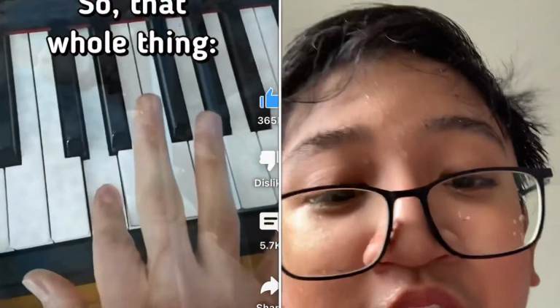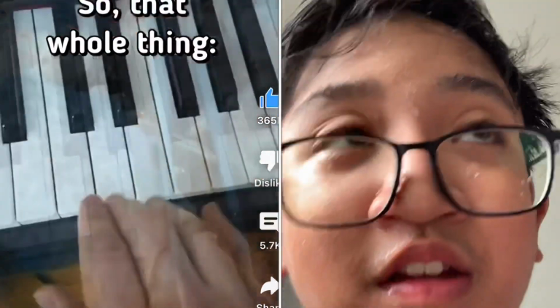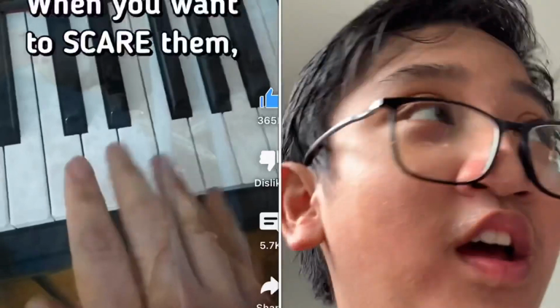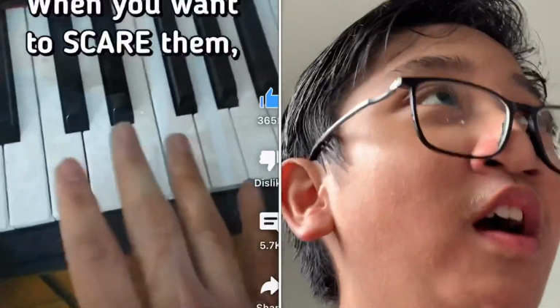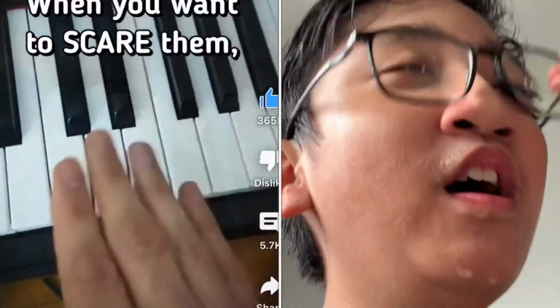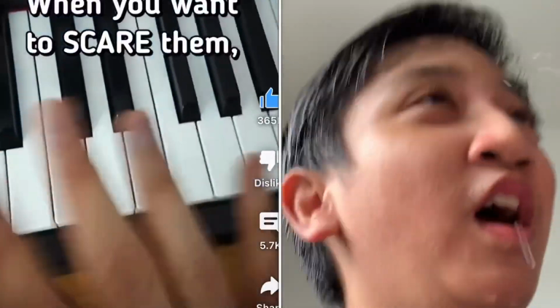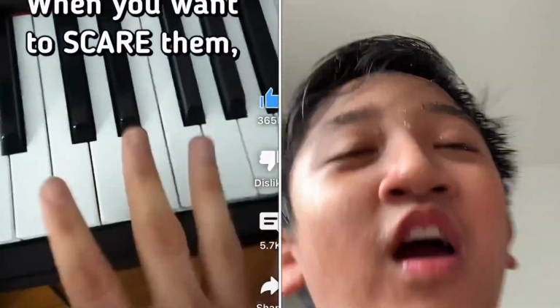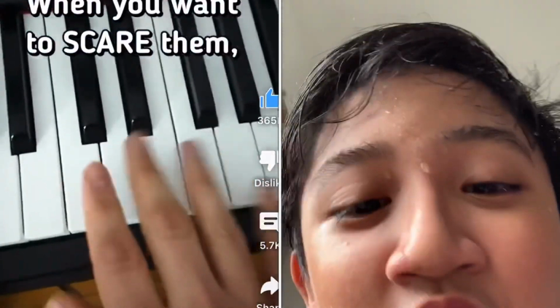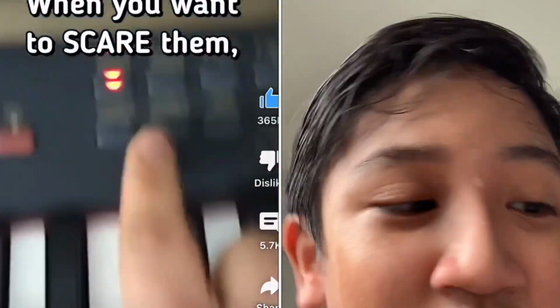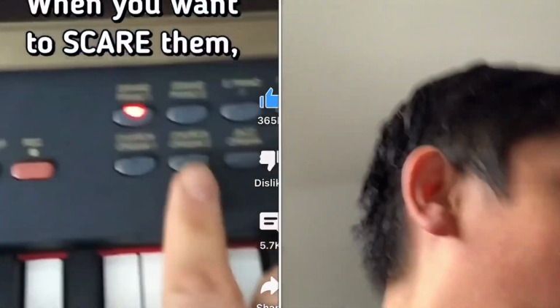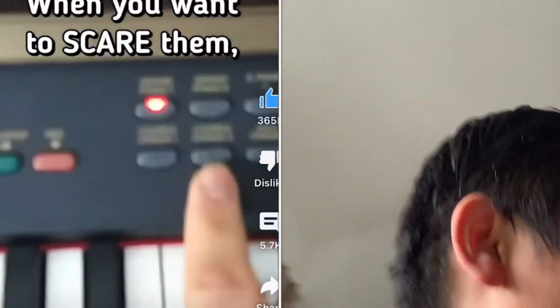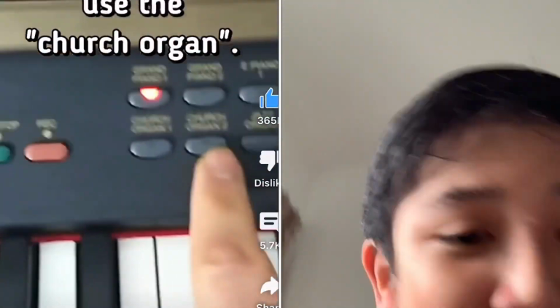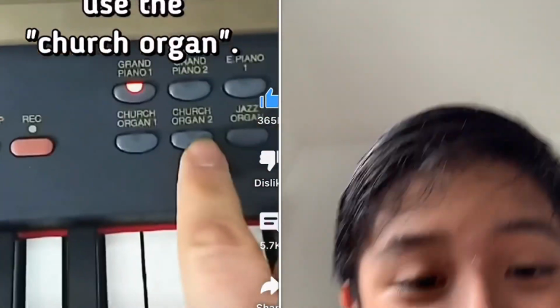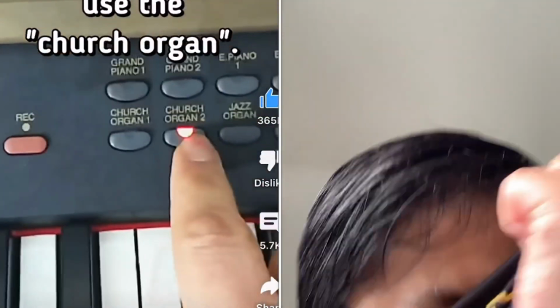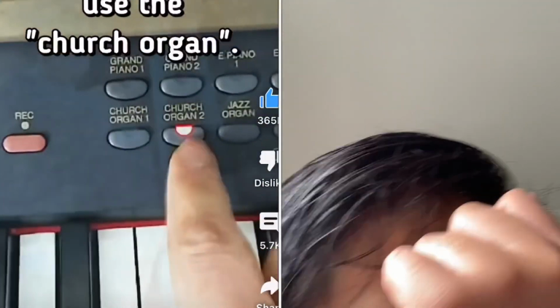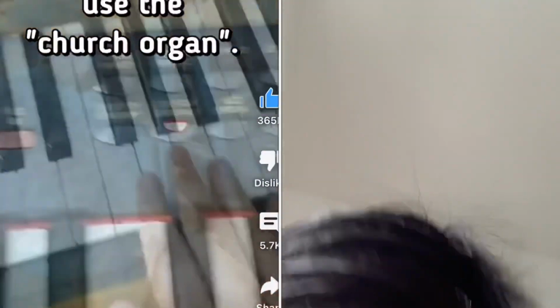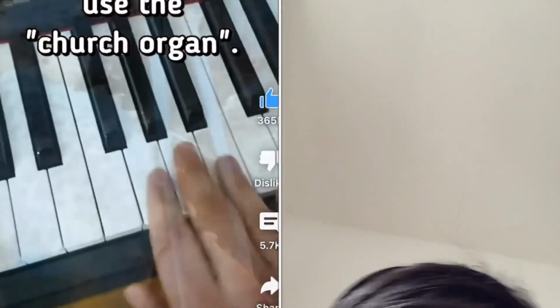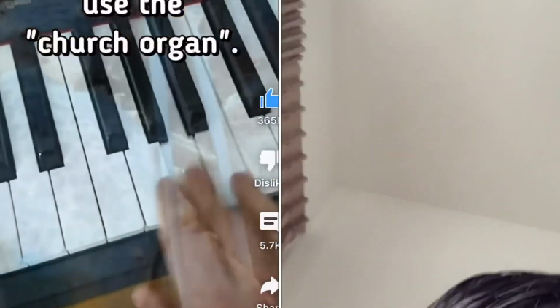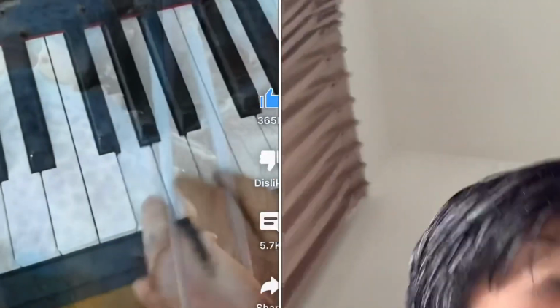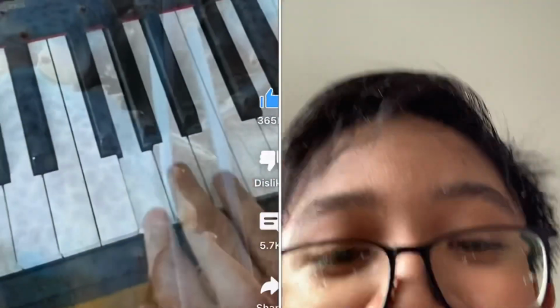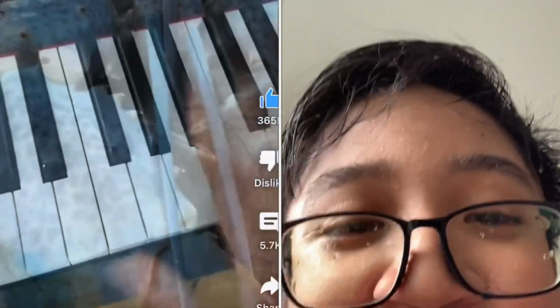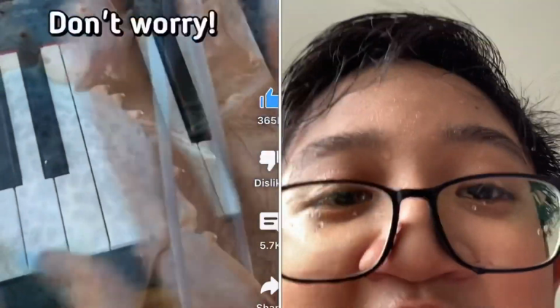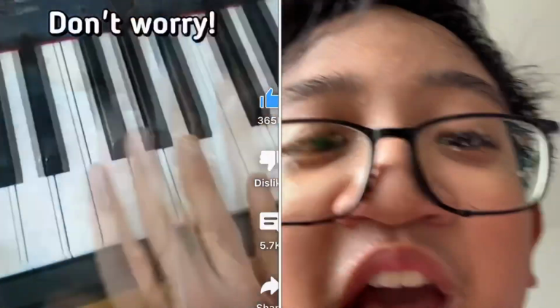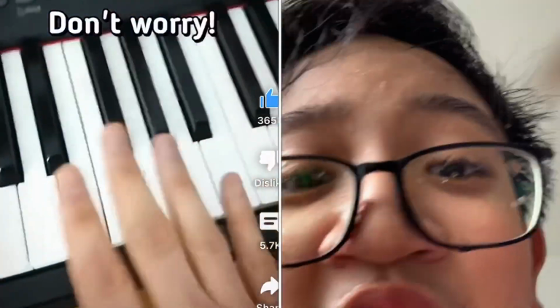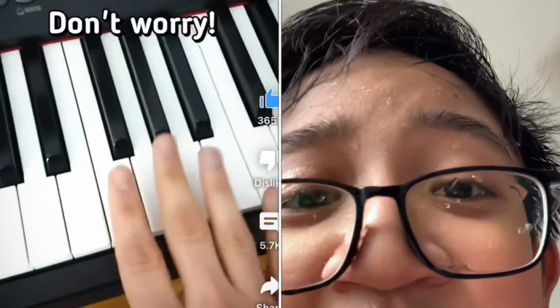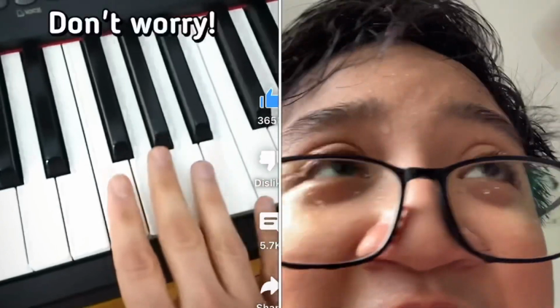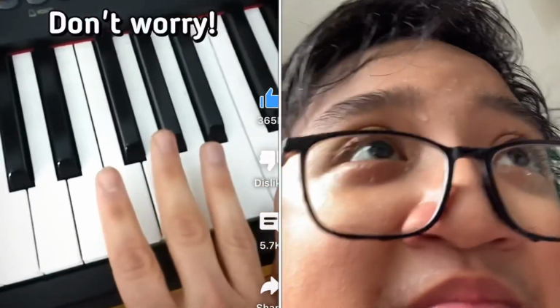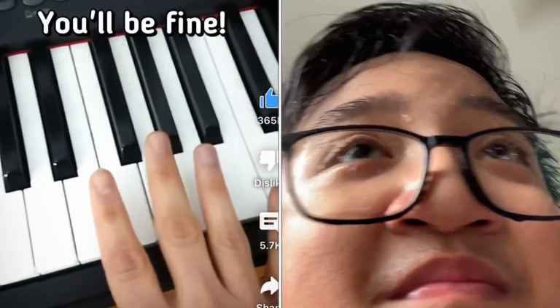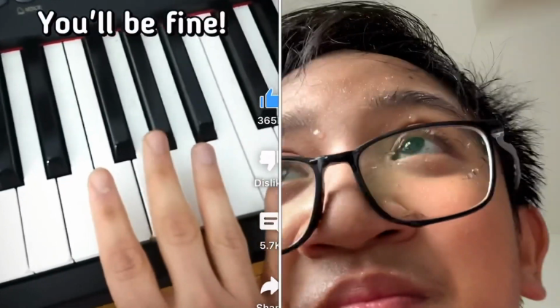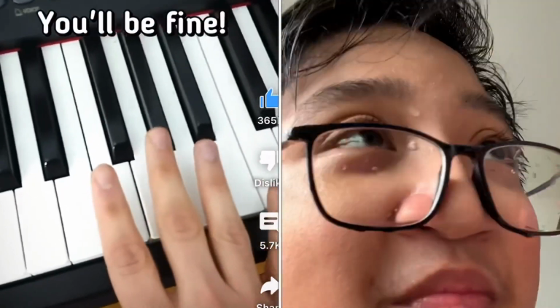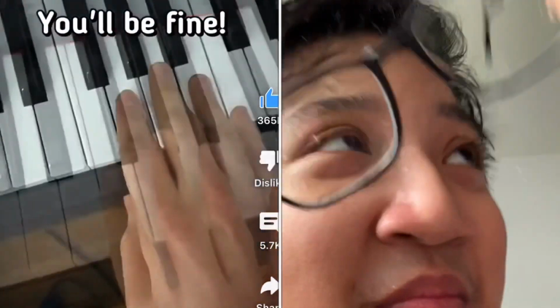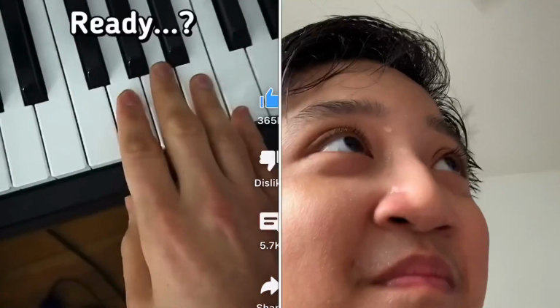Now, when you want to really scare them, you're going to use the church organ. Just don't worry, you'll be fine. Ready?